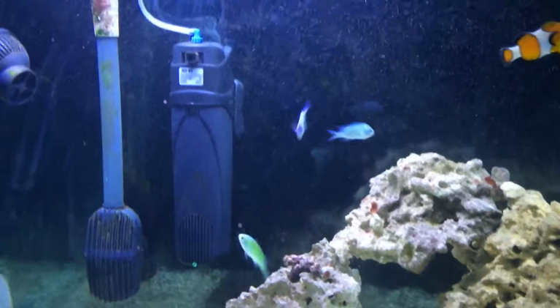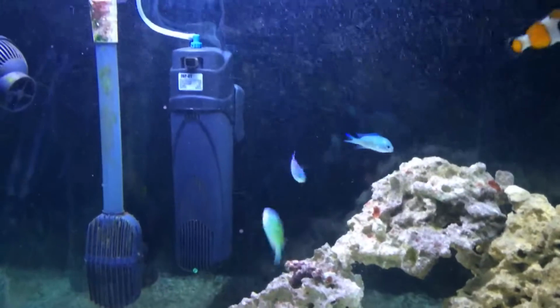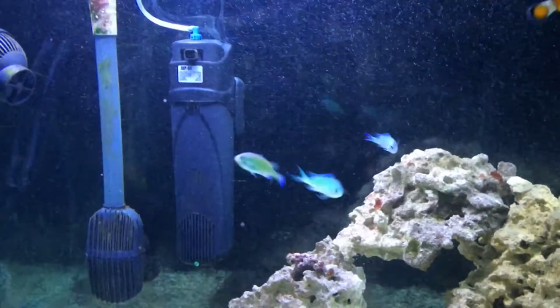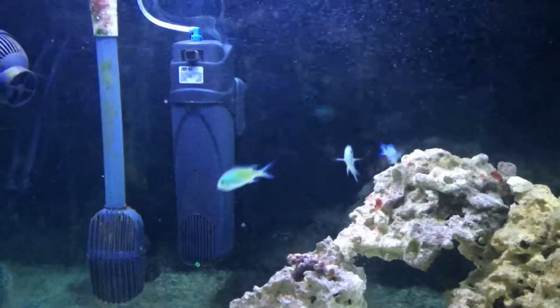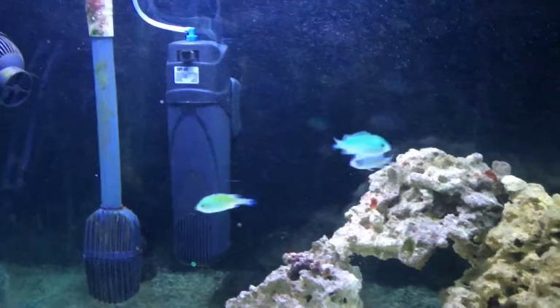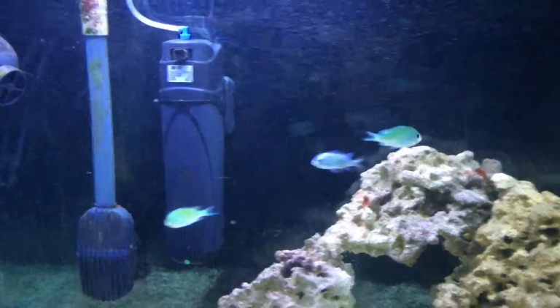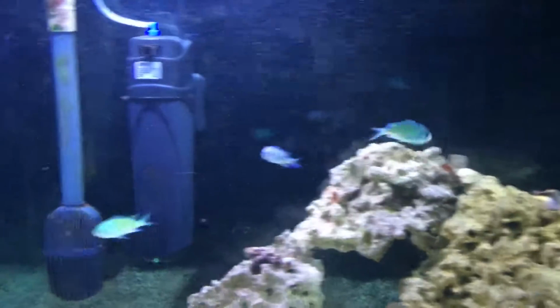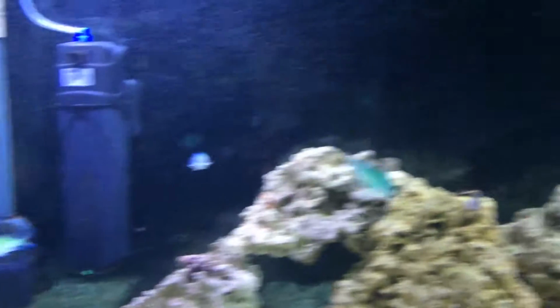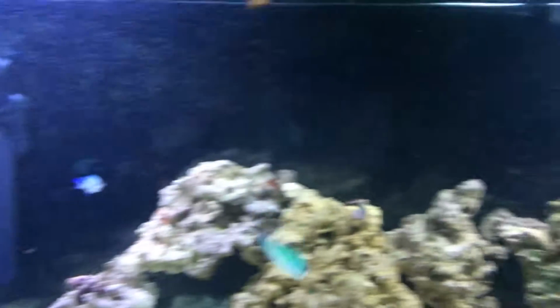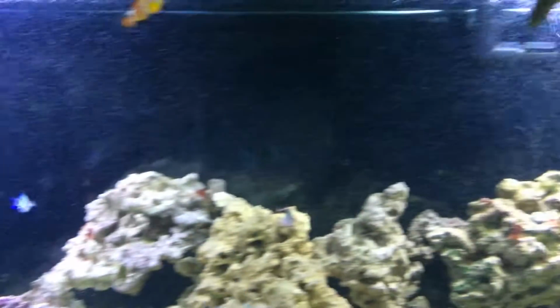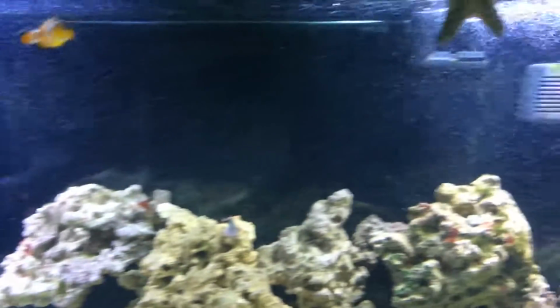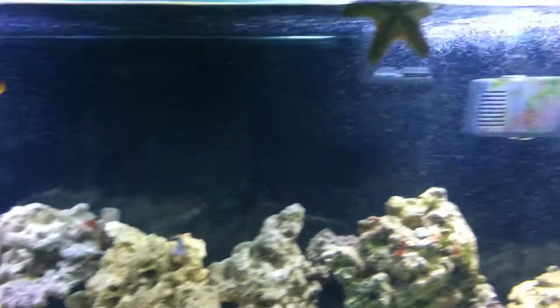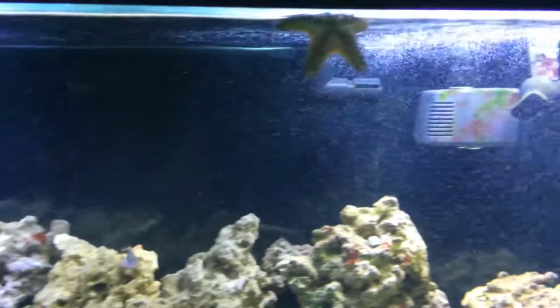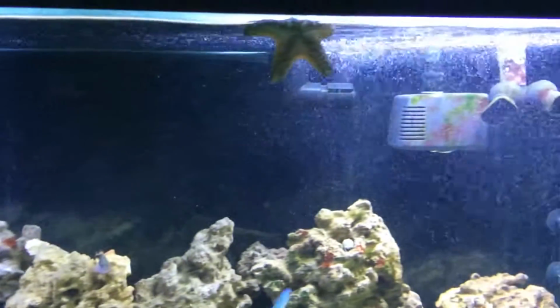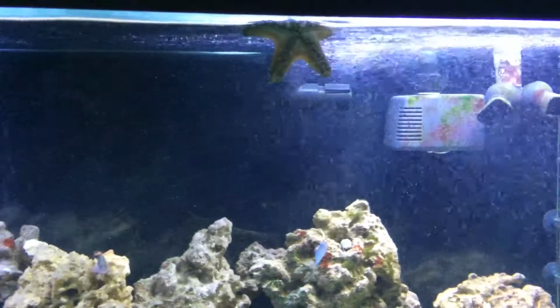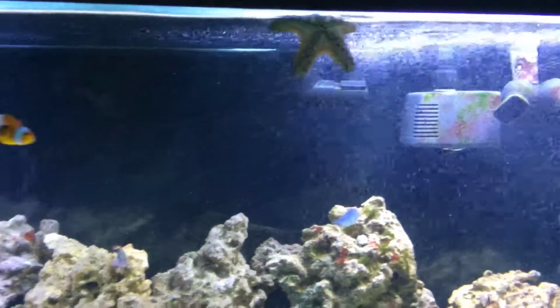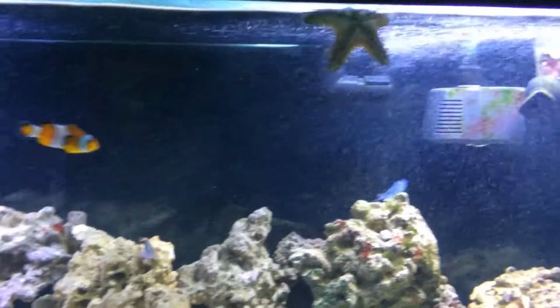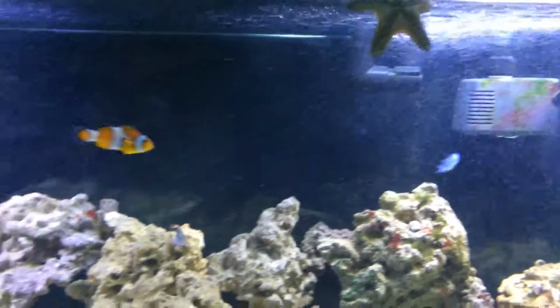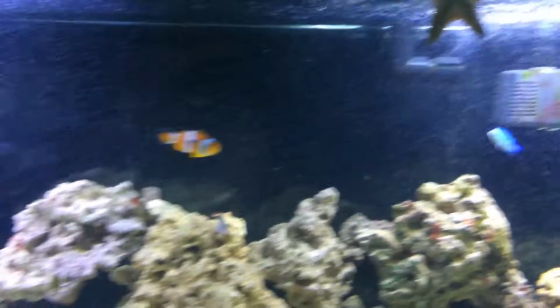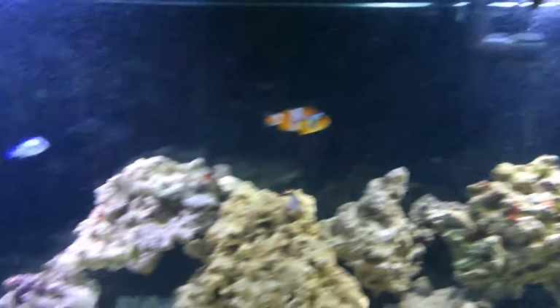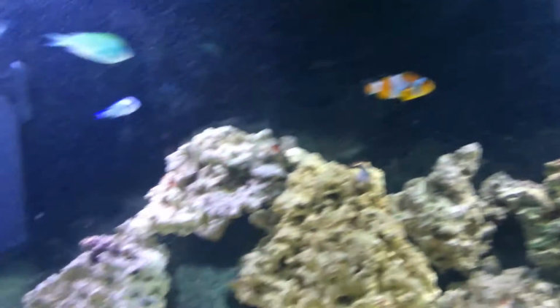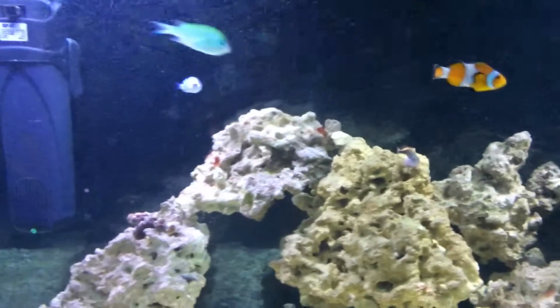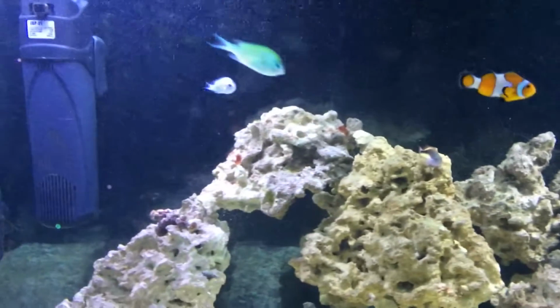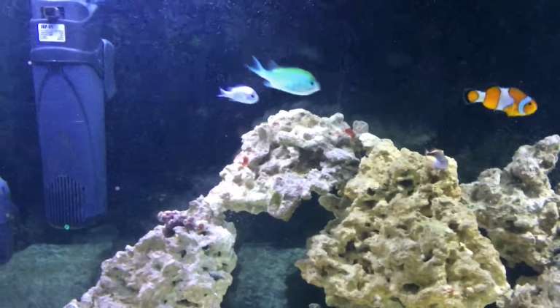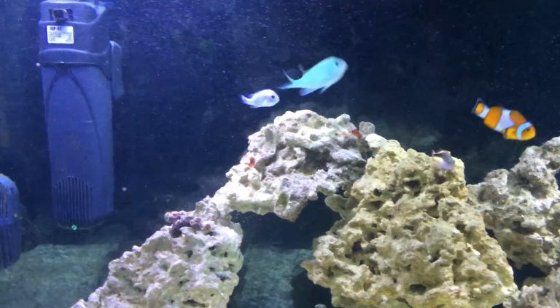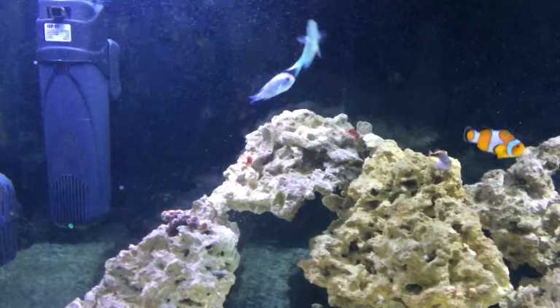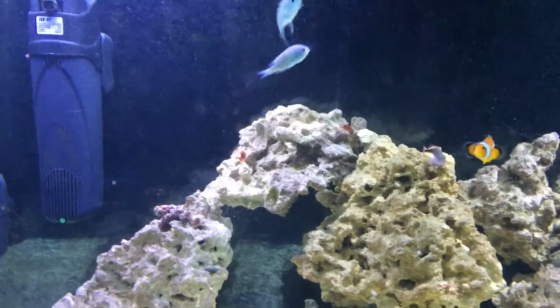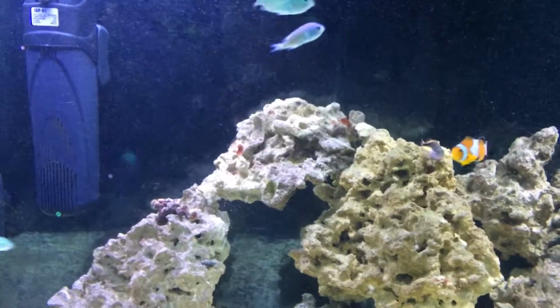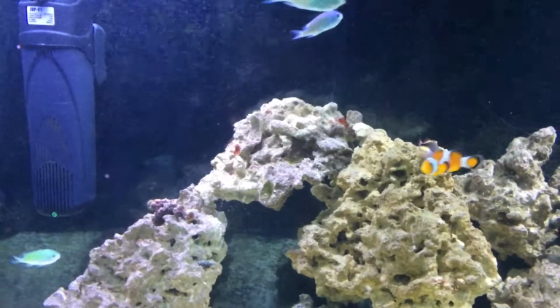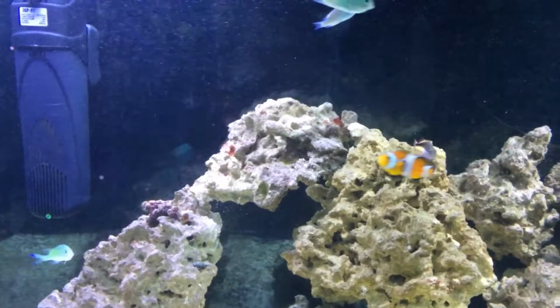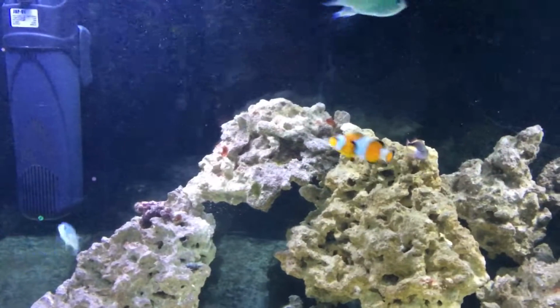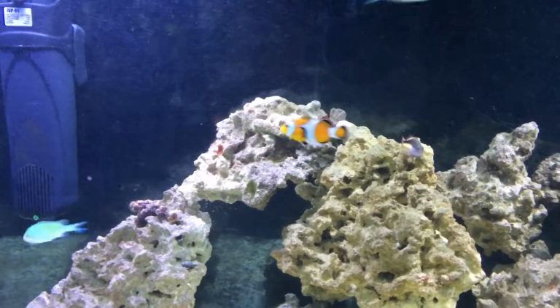I mean, I can't complain about the water — it's just those bubbles coming from that. Other than that, the water looks pretty good to me.